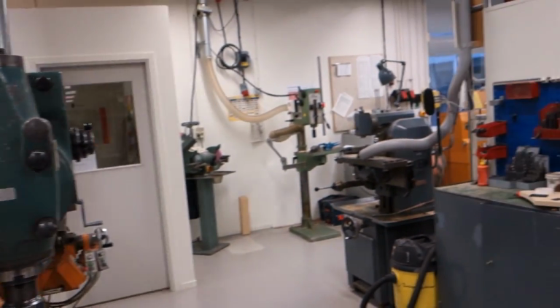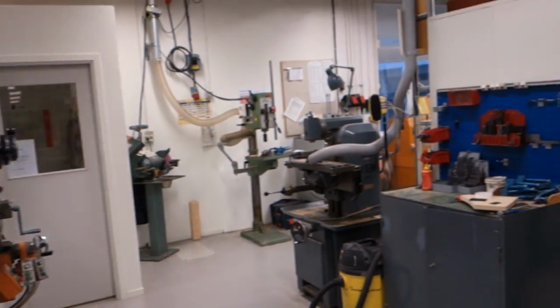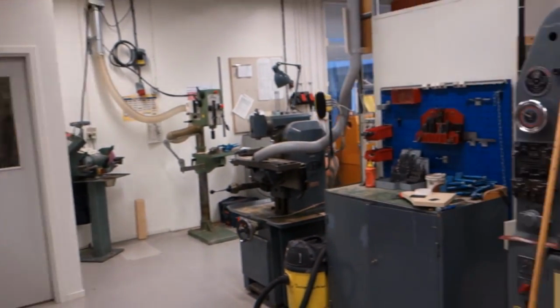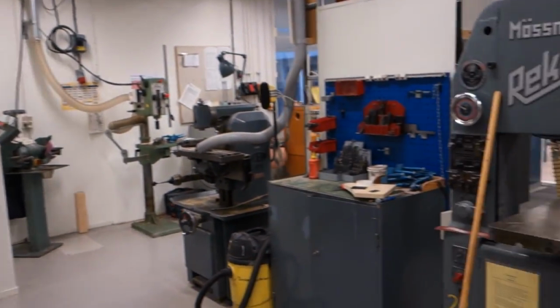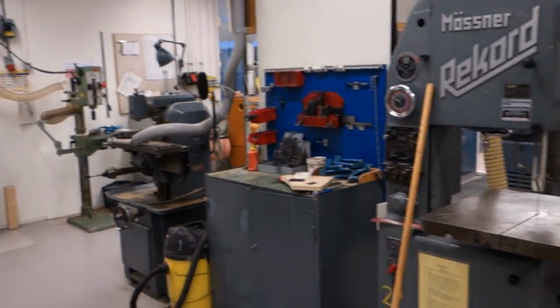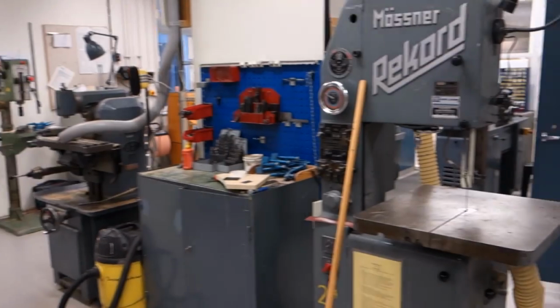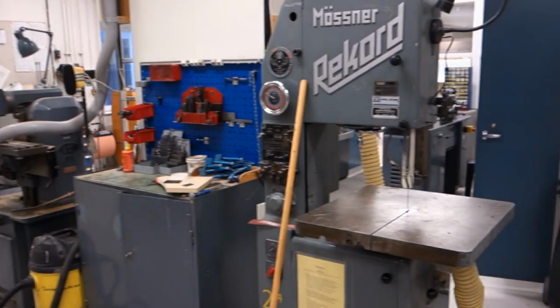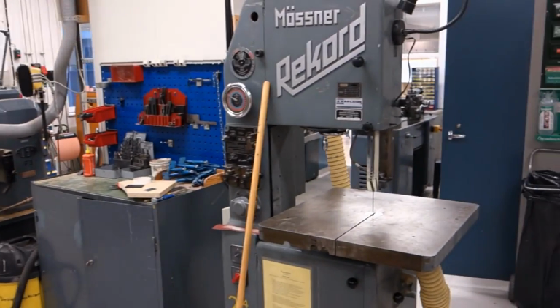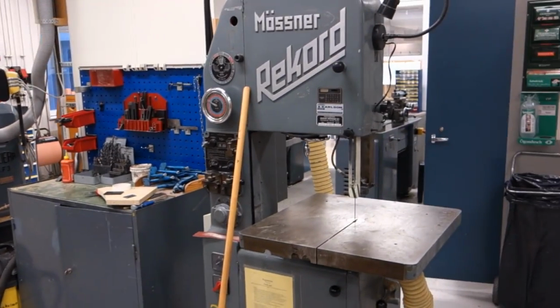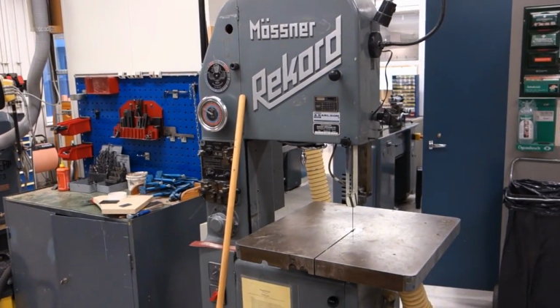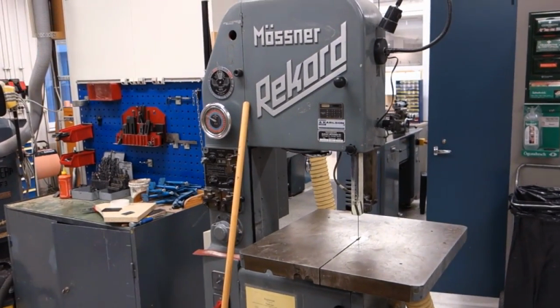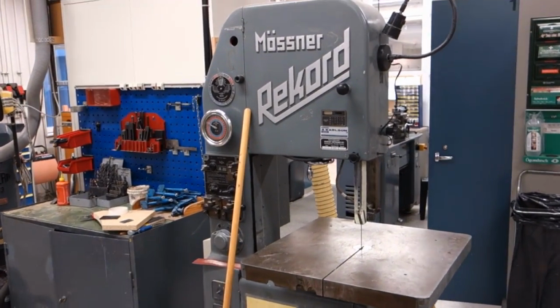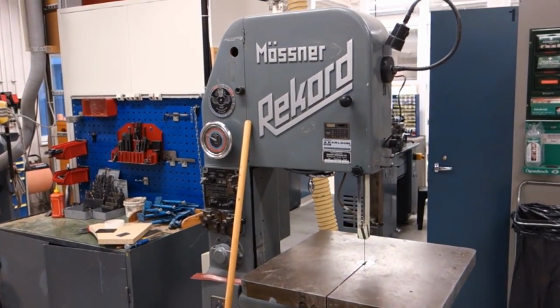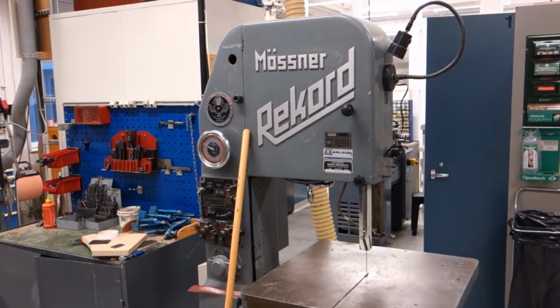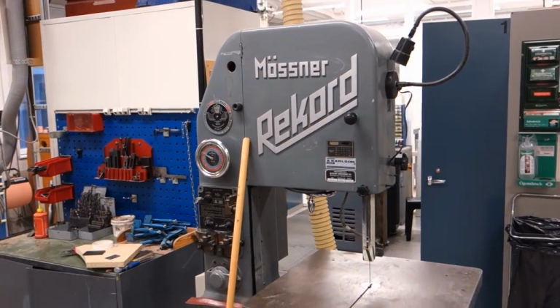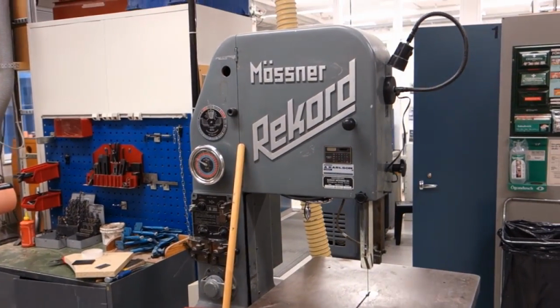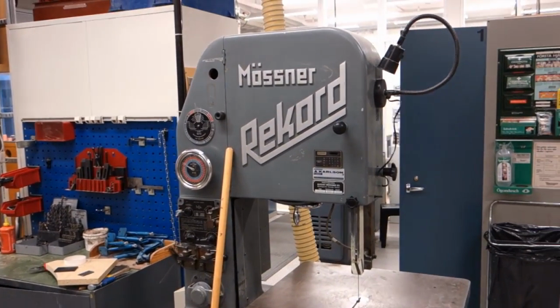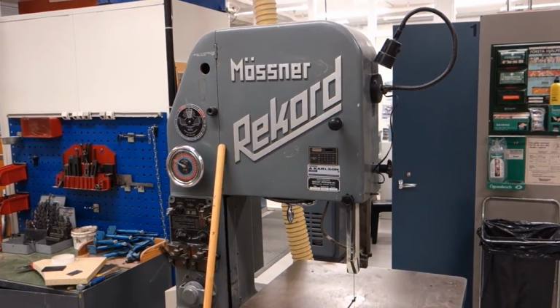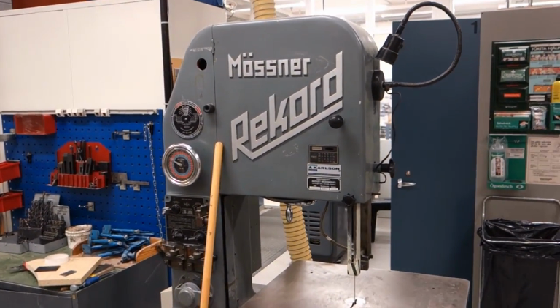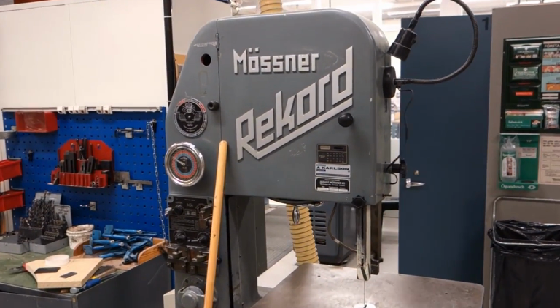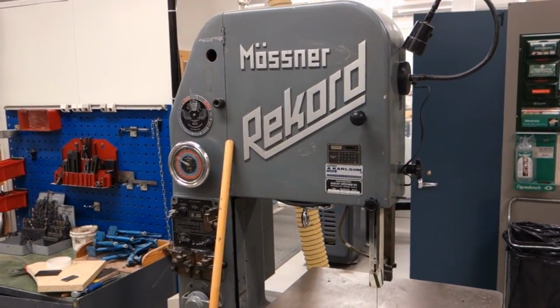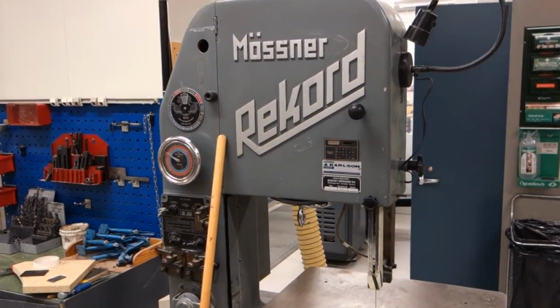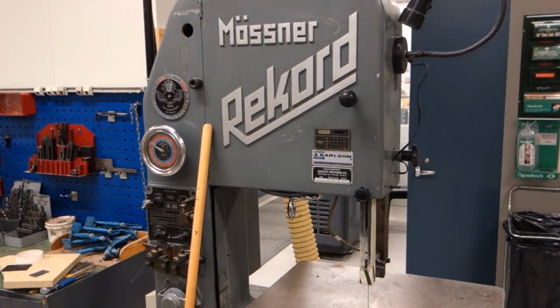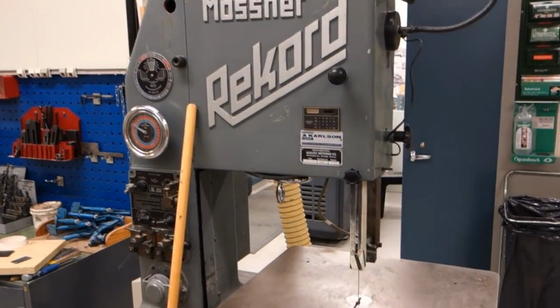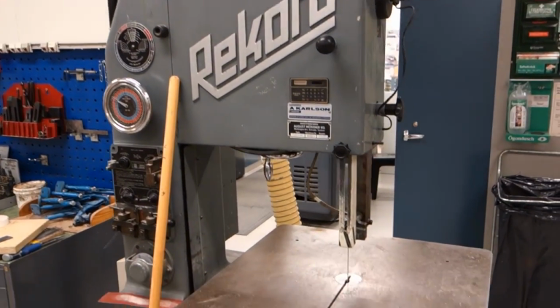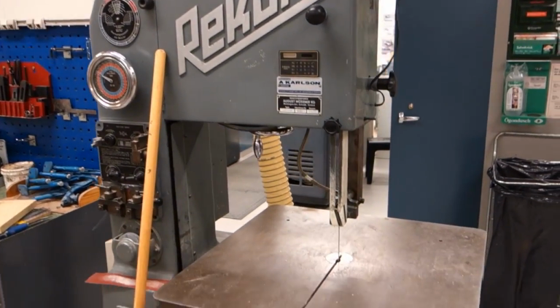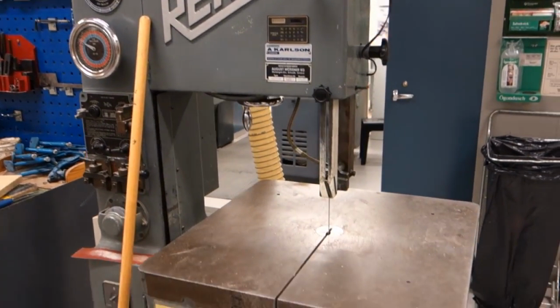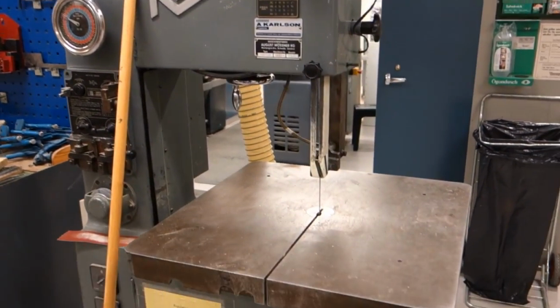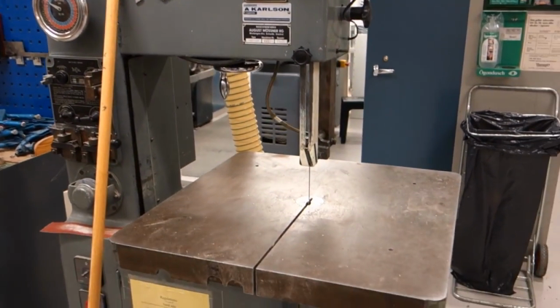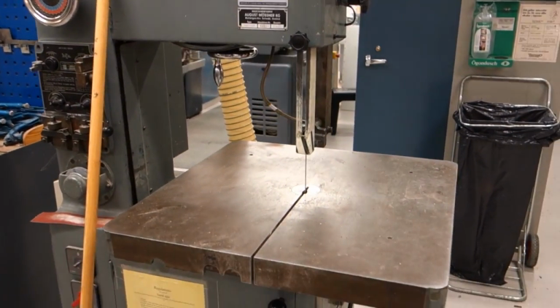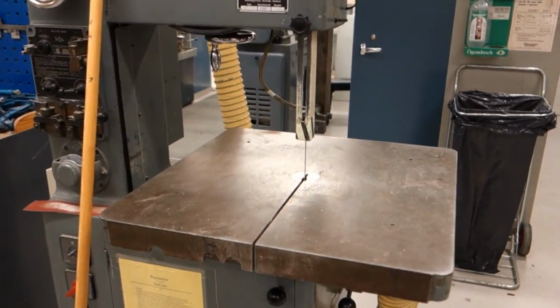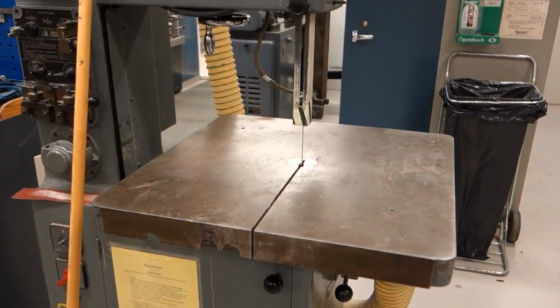For rougher metal cutting operations there's also the Möste Rekord, a German-made metal bandsaw.